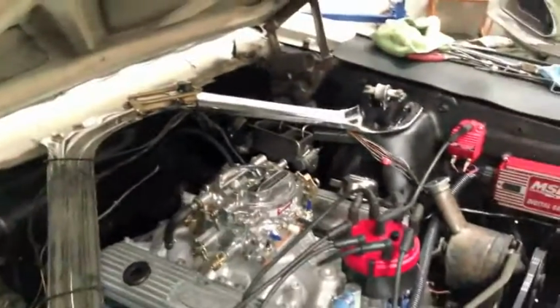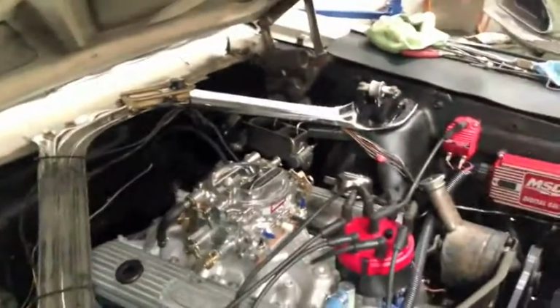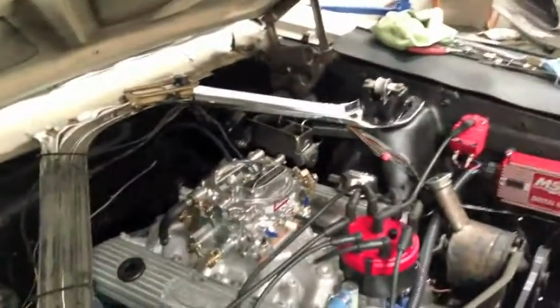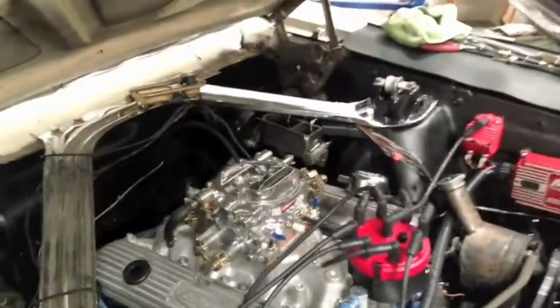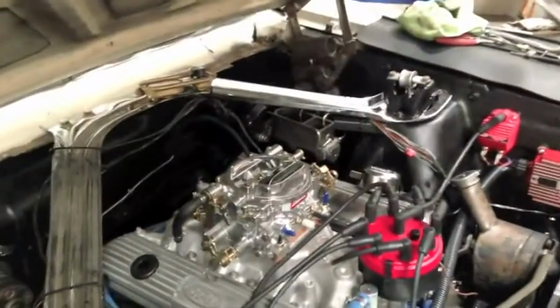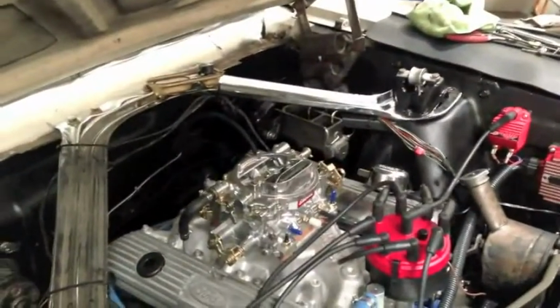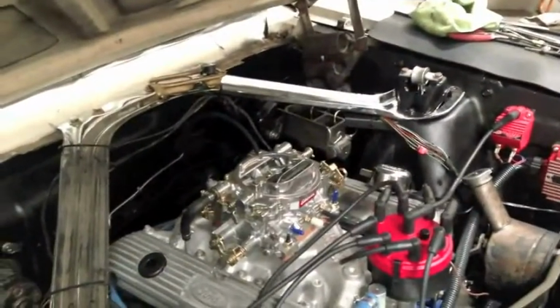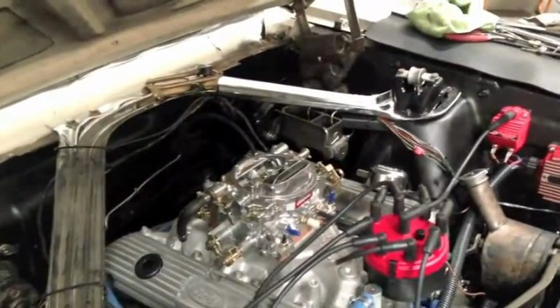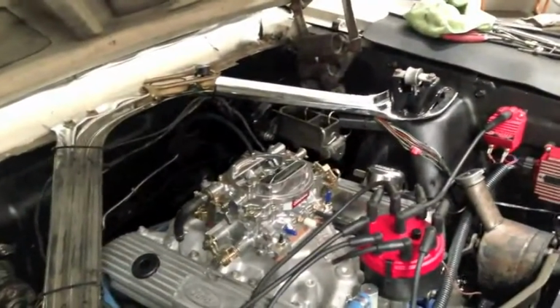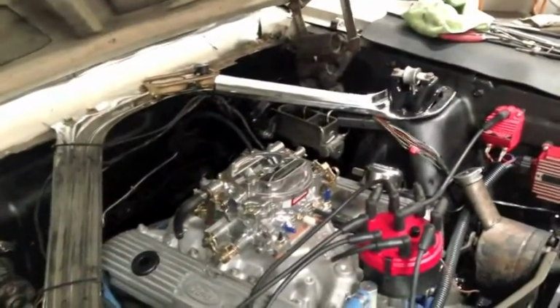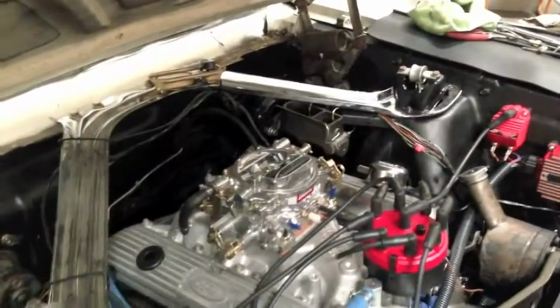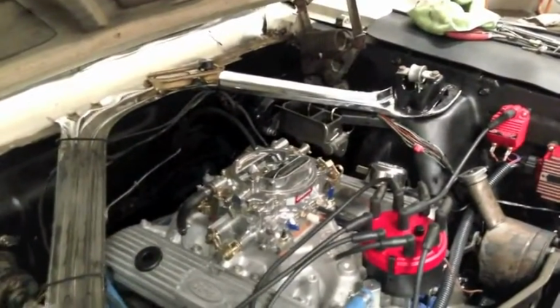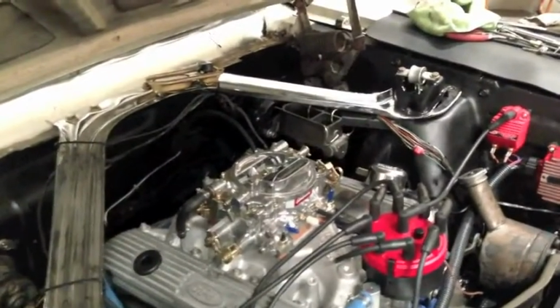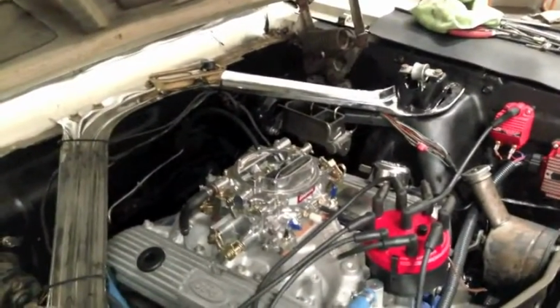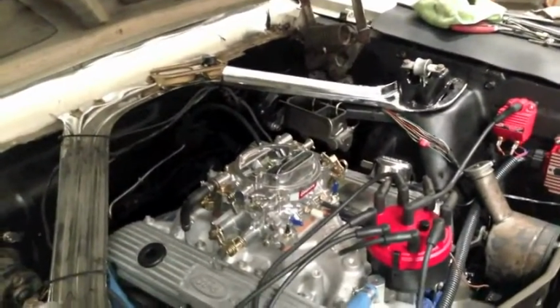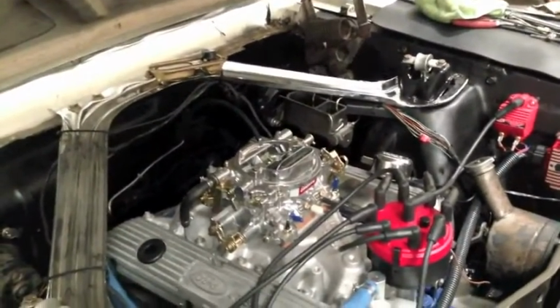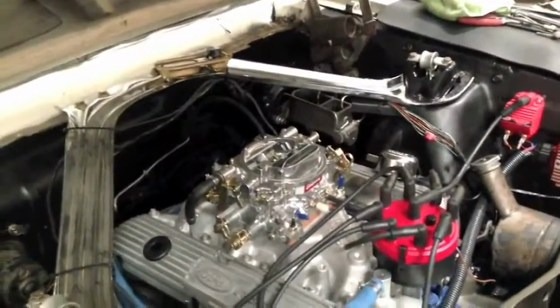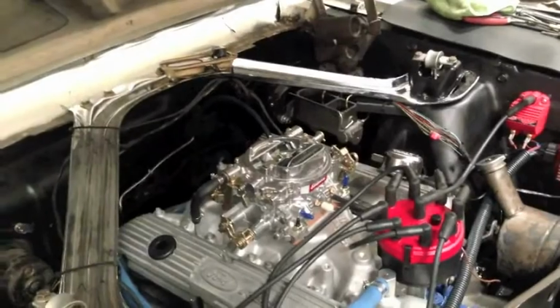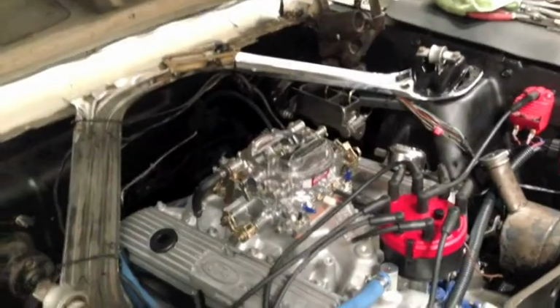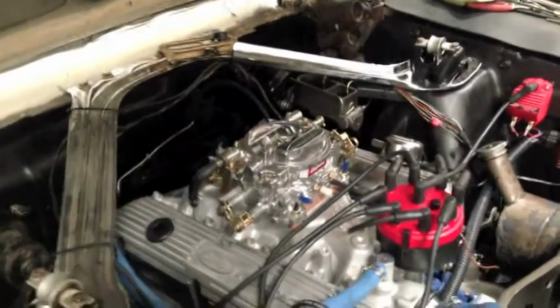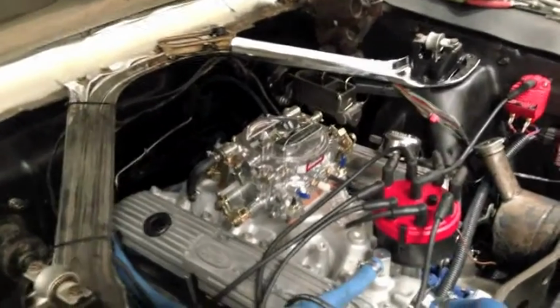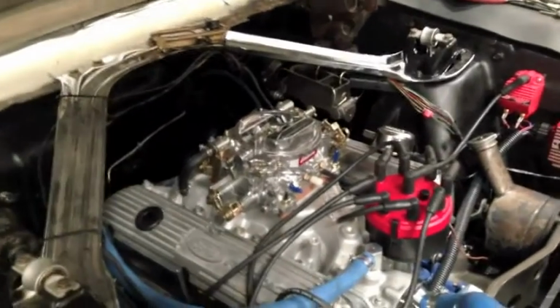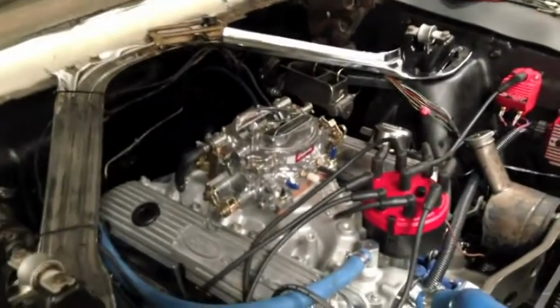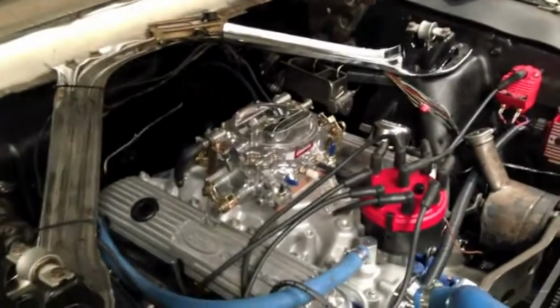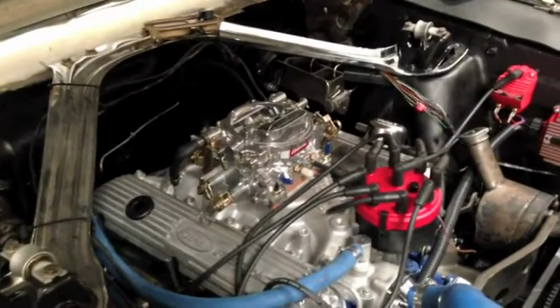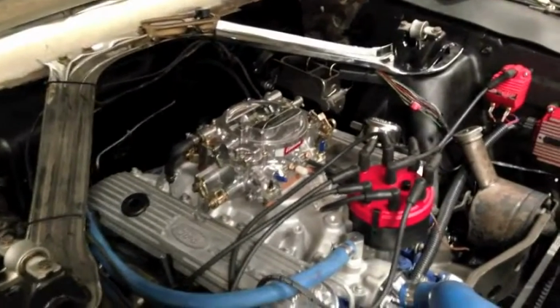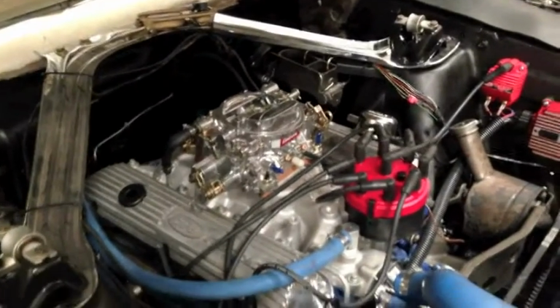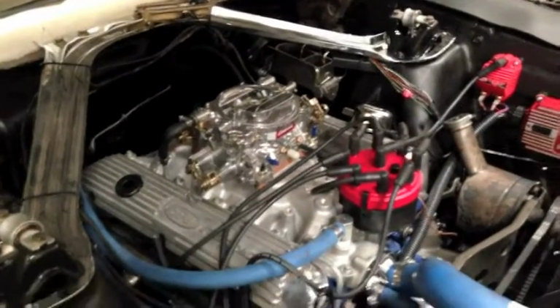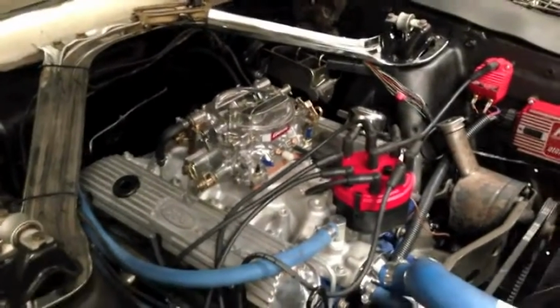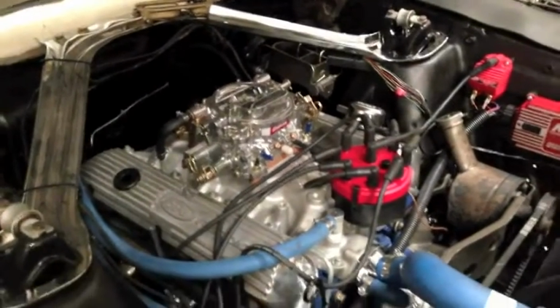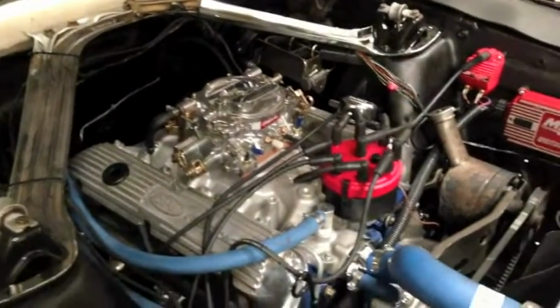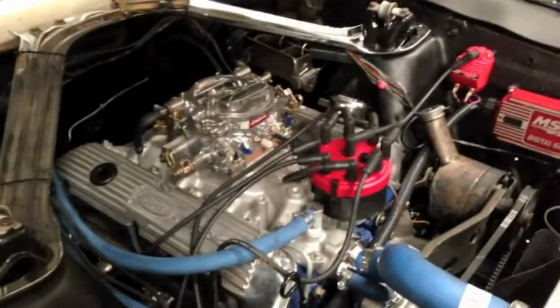And I believe Brian's bringing the air cleaner. Yes, it's not an air box — thank you guys for pointing that out — for his motor.